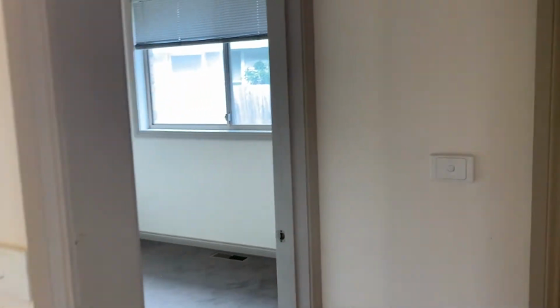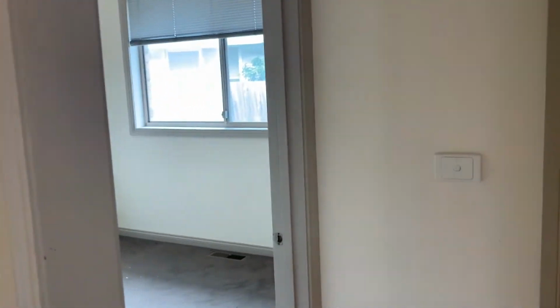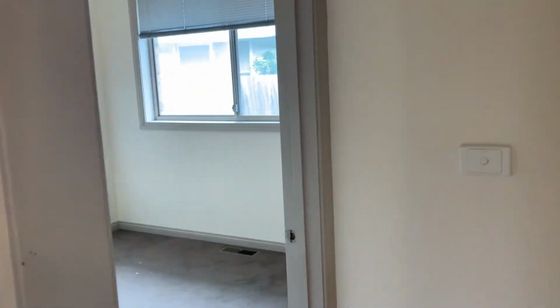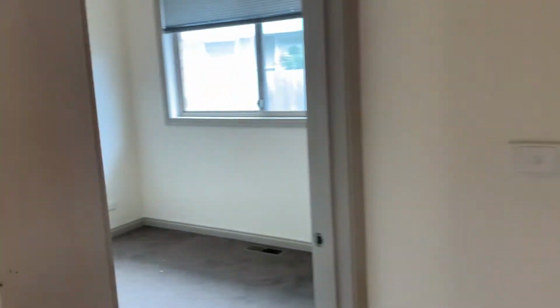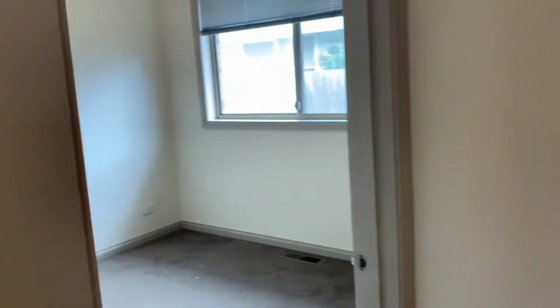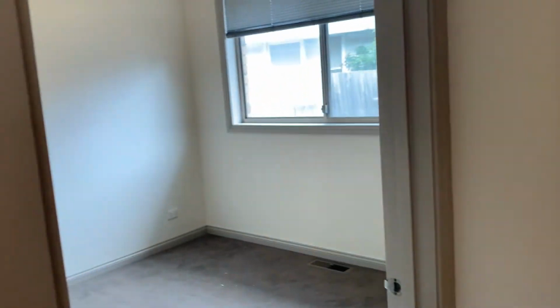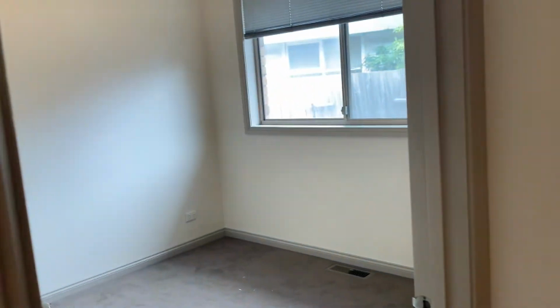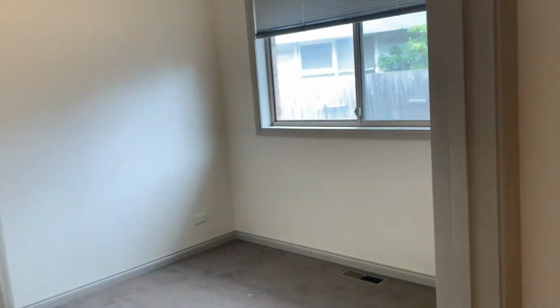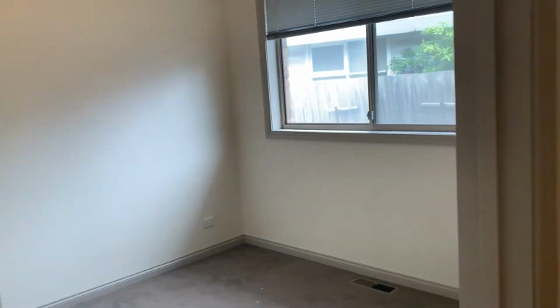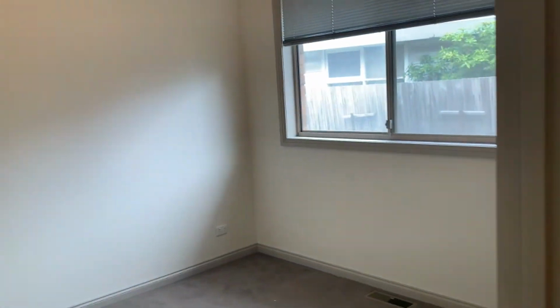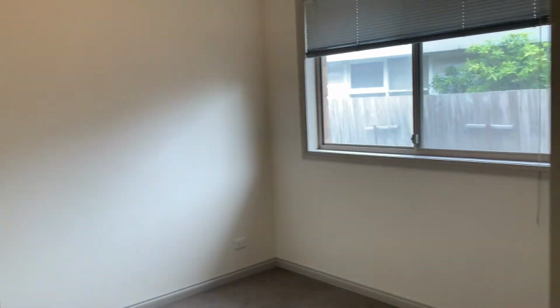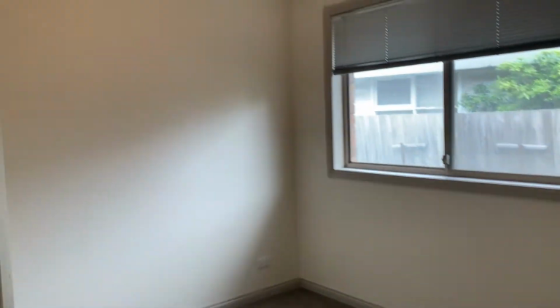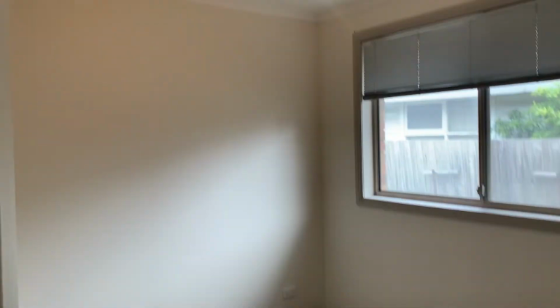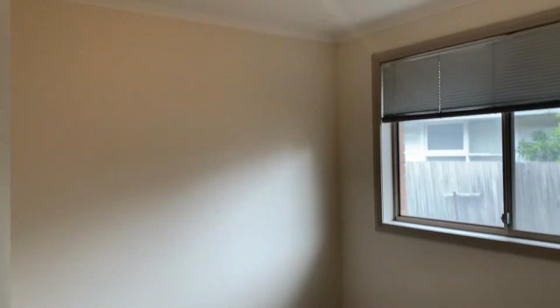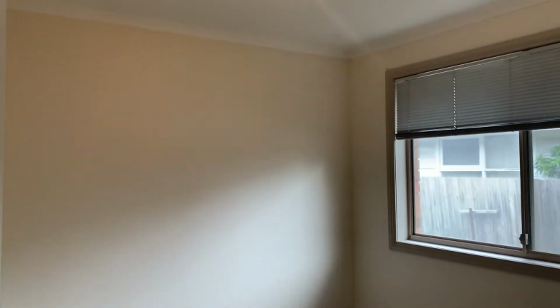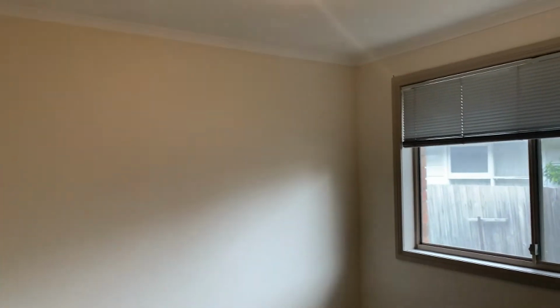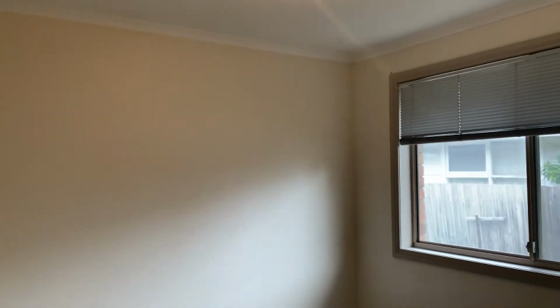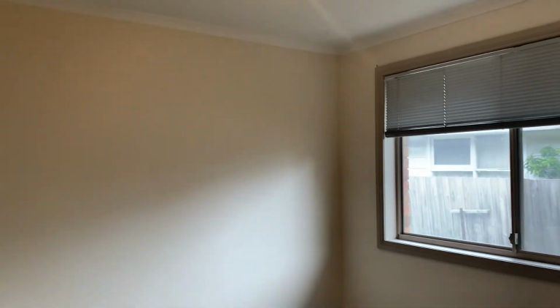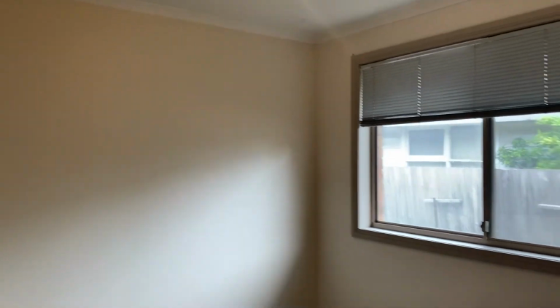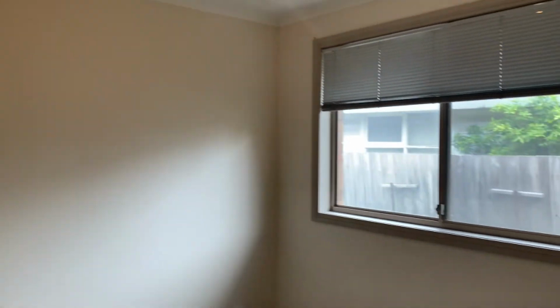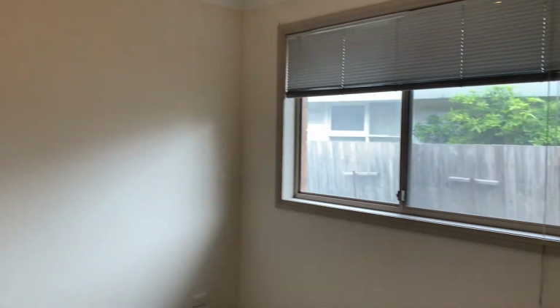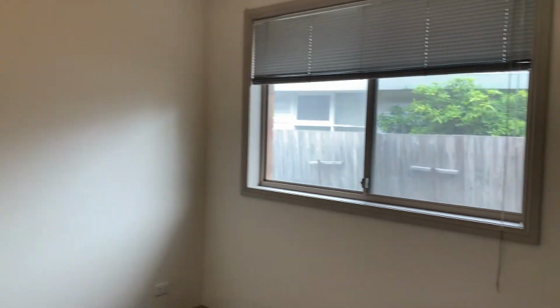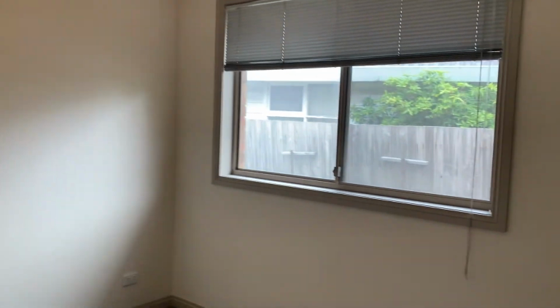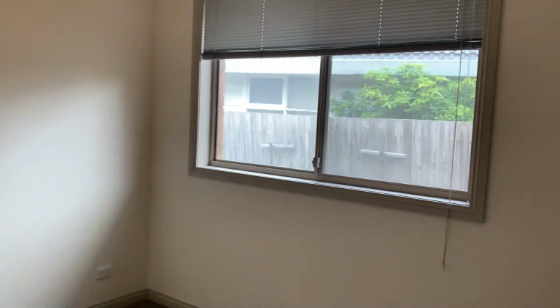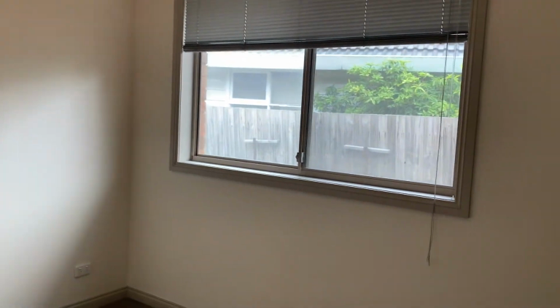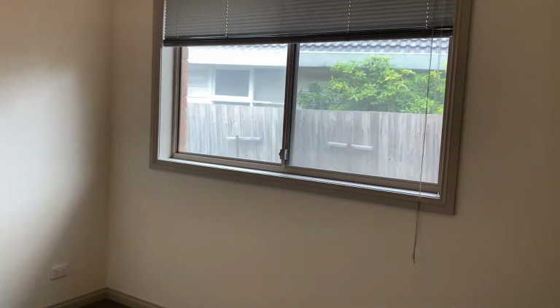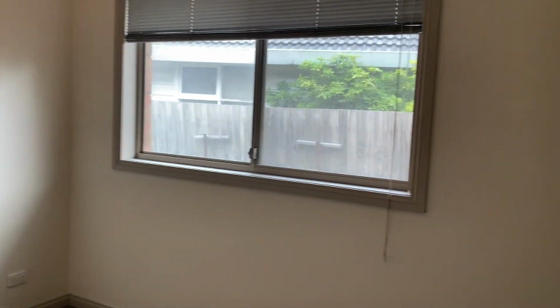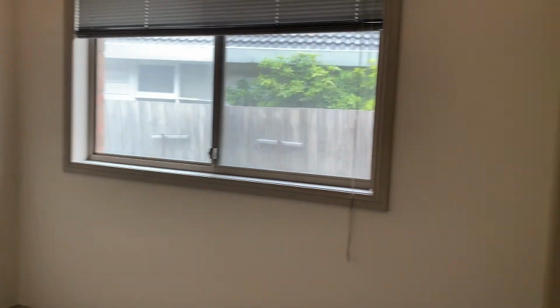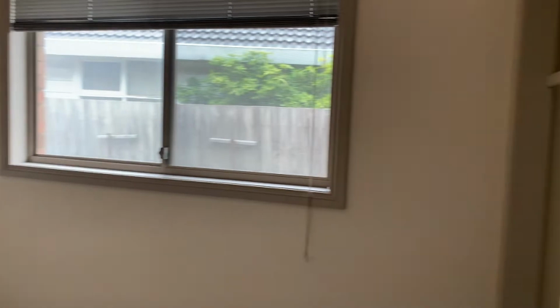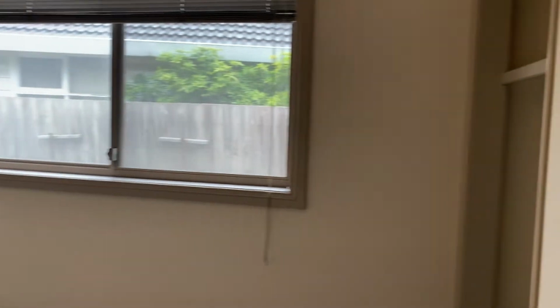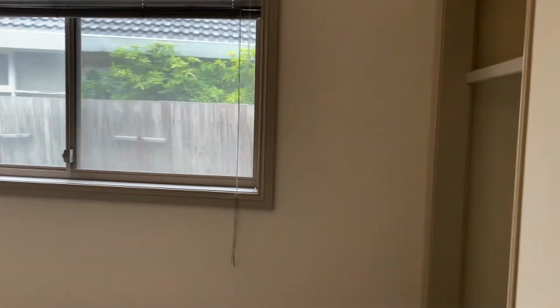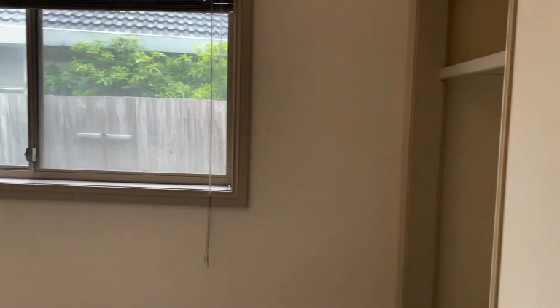Into the second bedroom, again carpeted throughout and with double wardrobes.